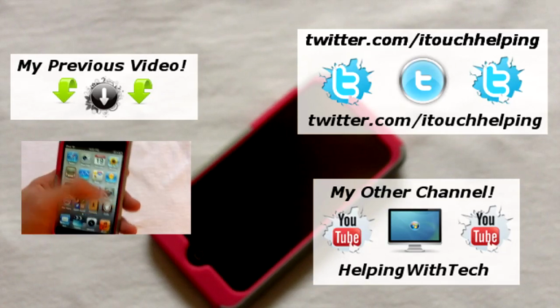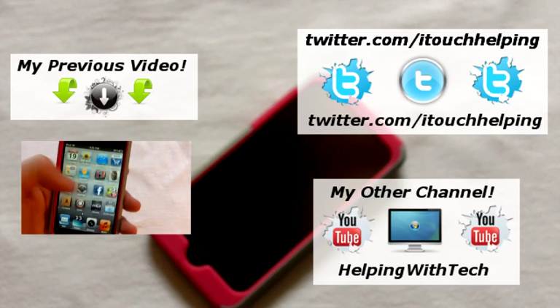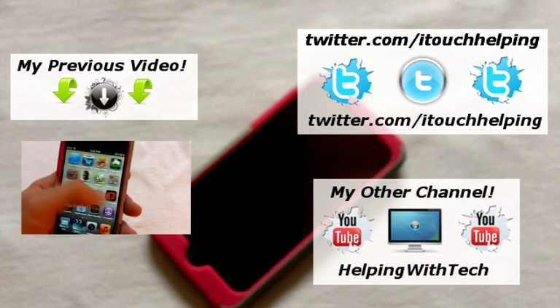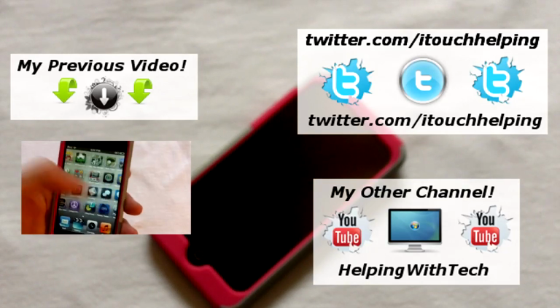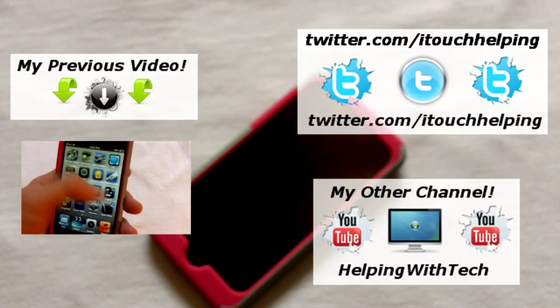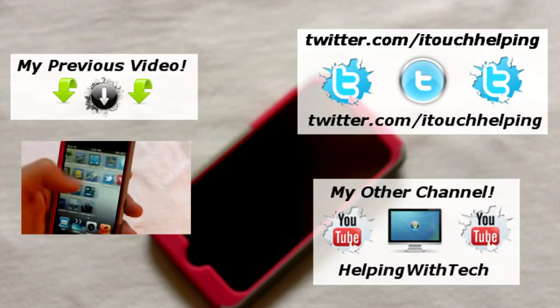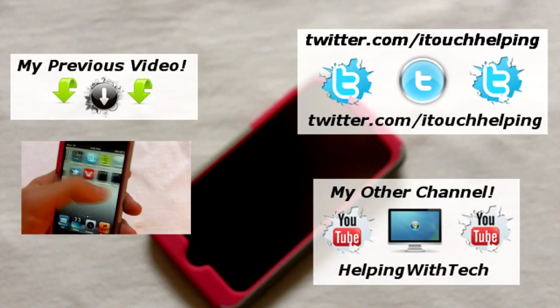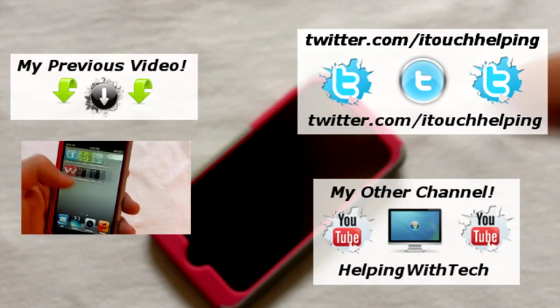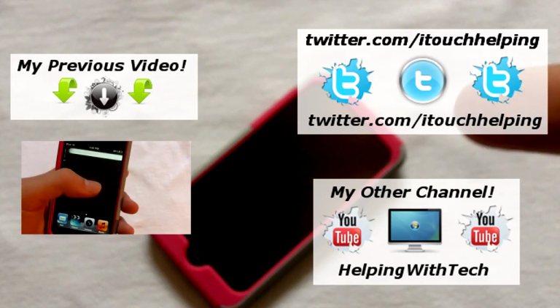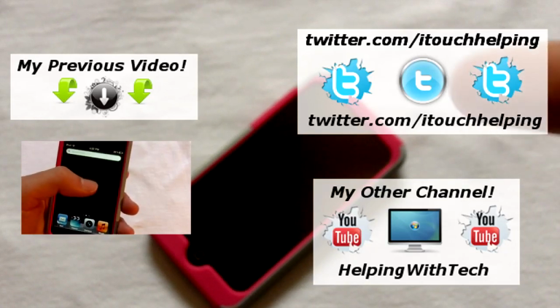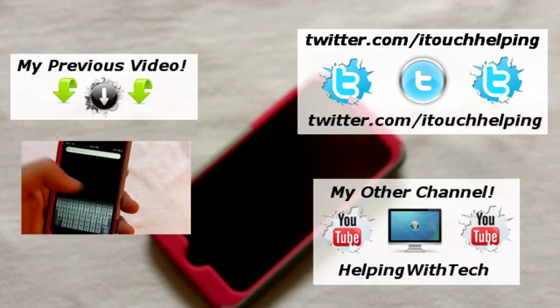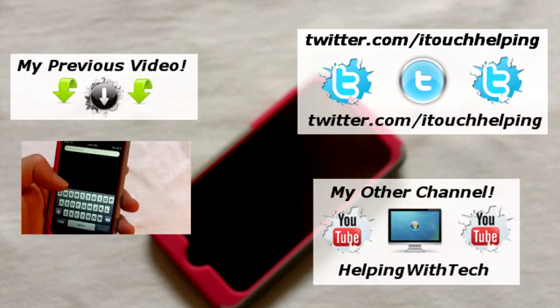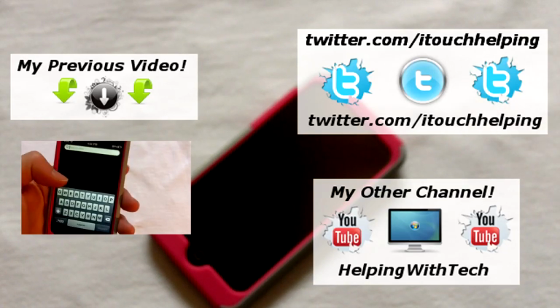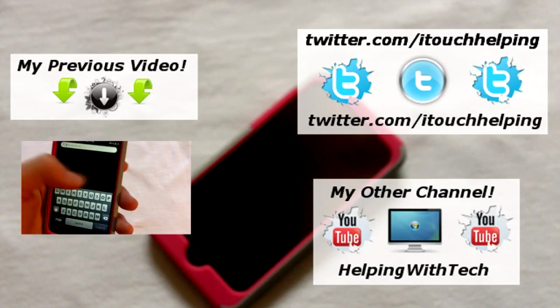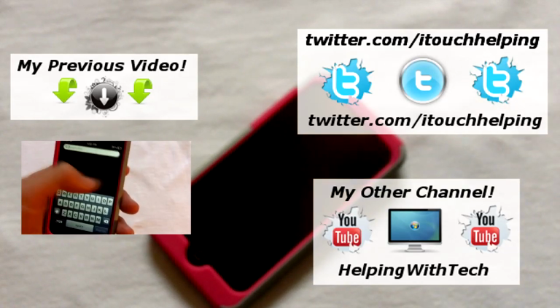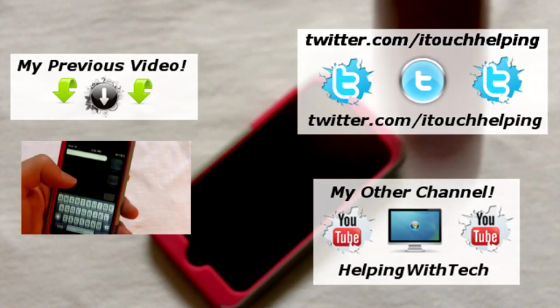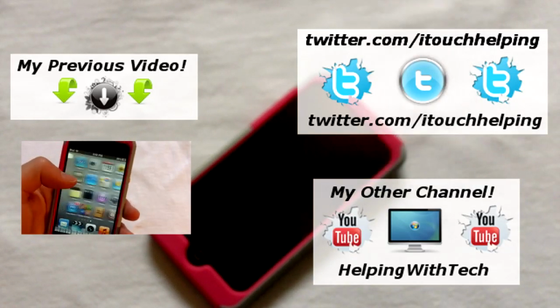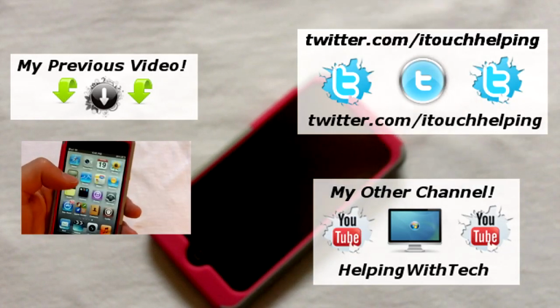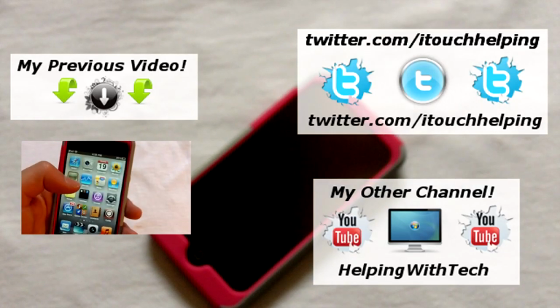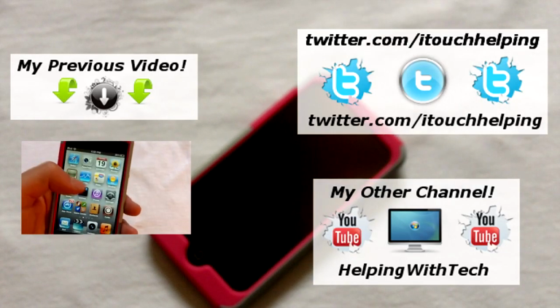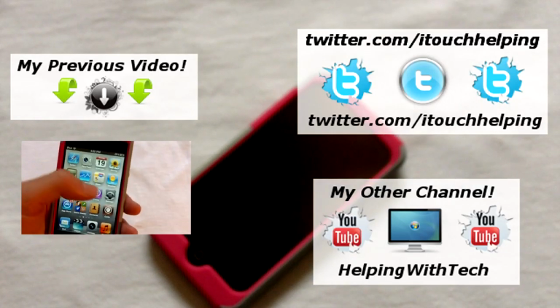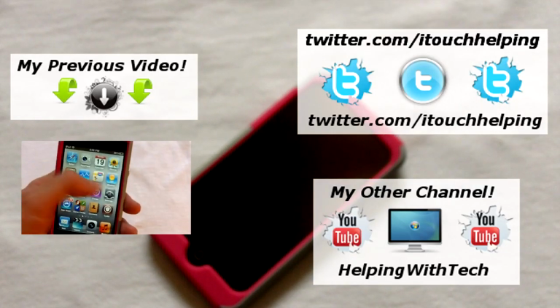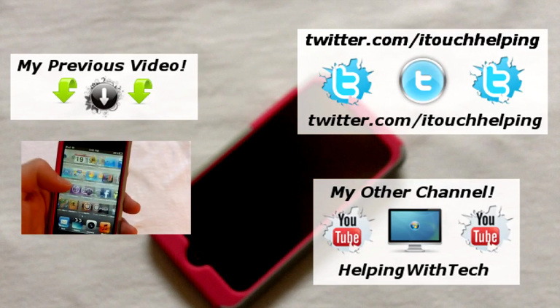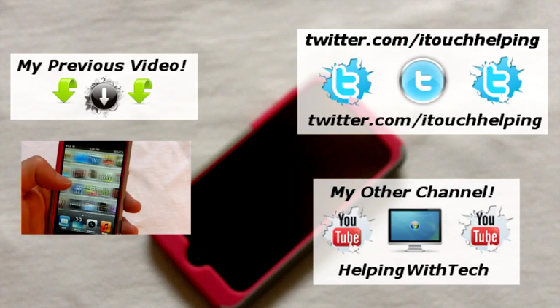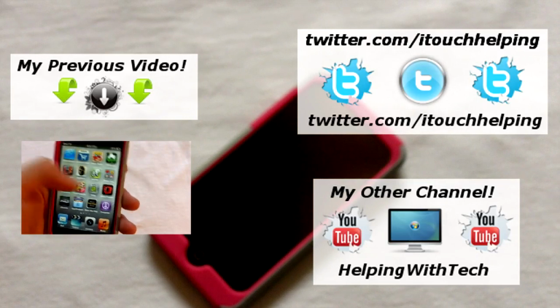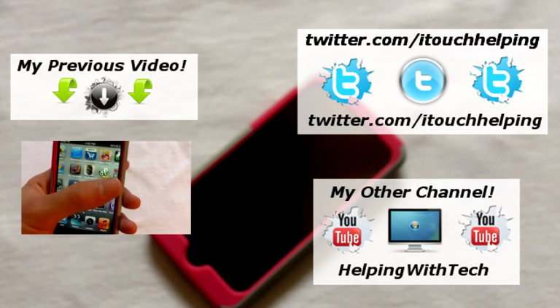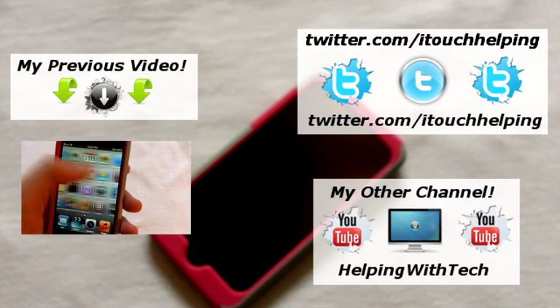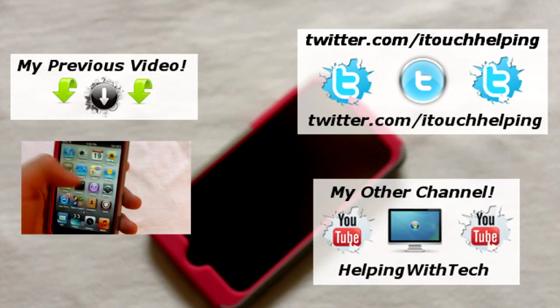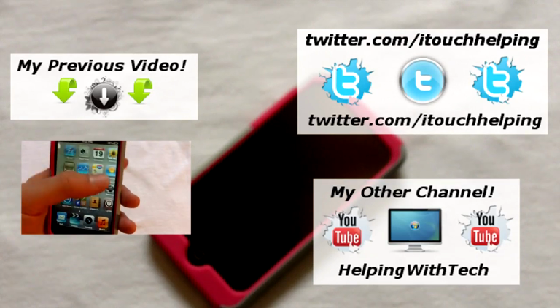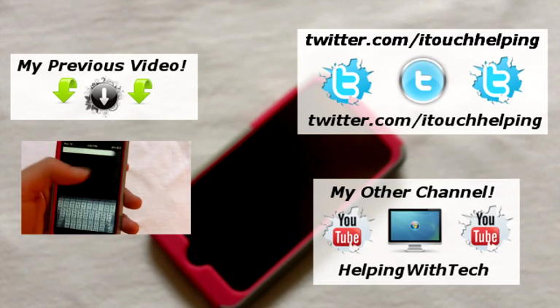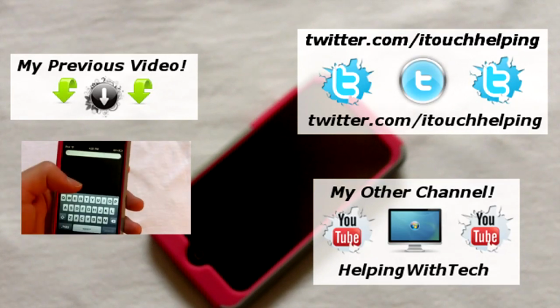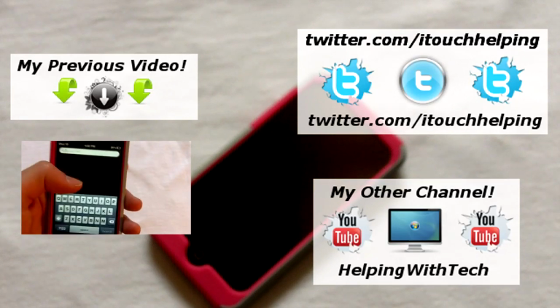Last but not least, follow me on Twitter, Facebook, and all that good stuff. Links are in the video description down below.